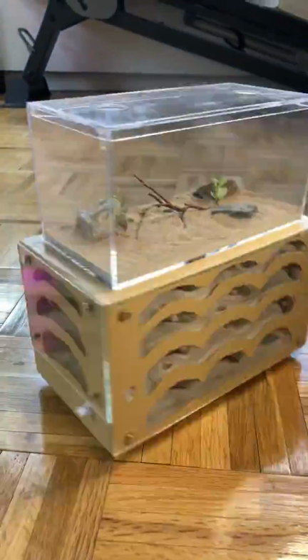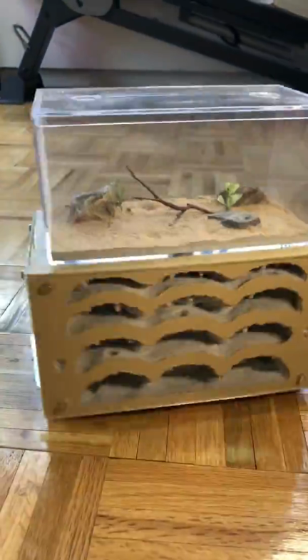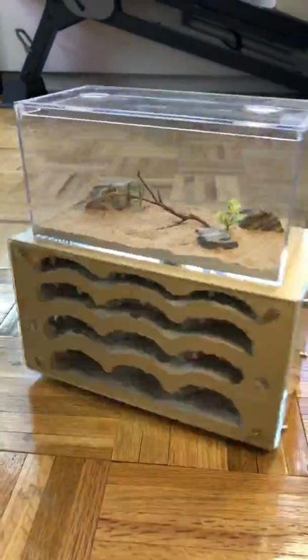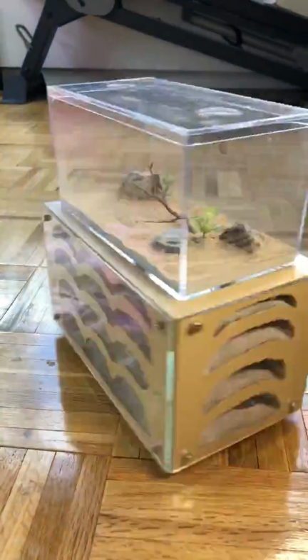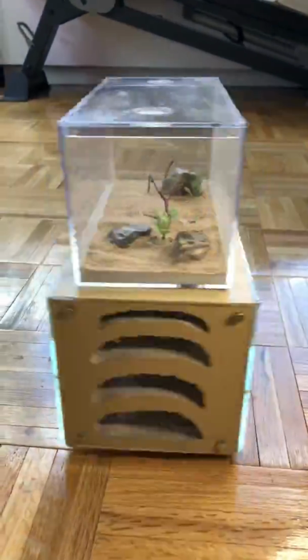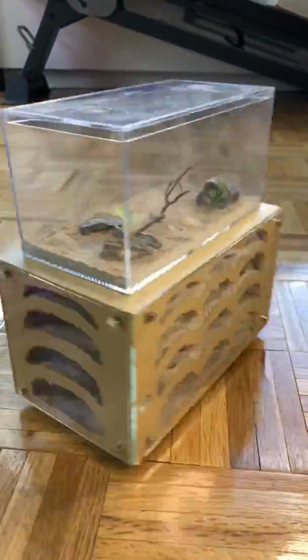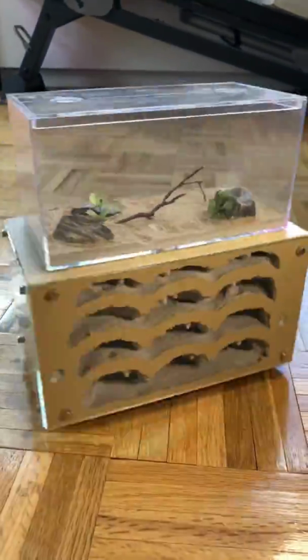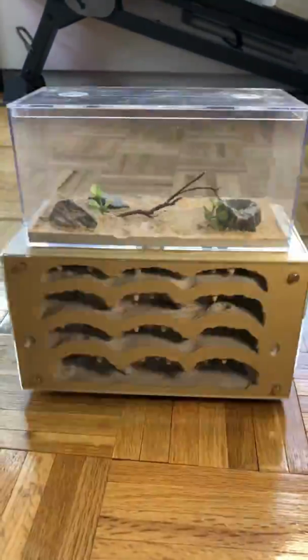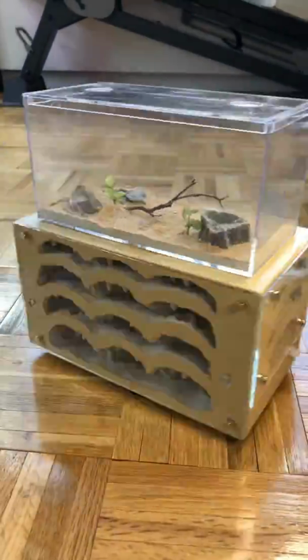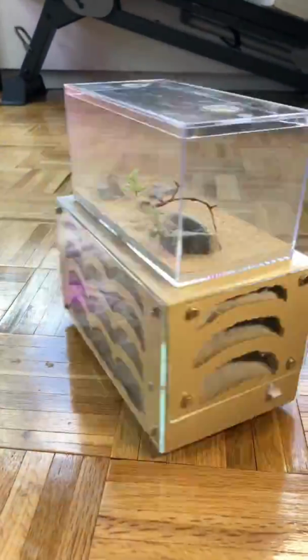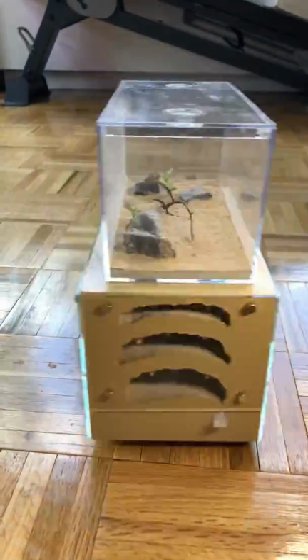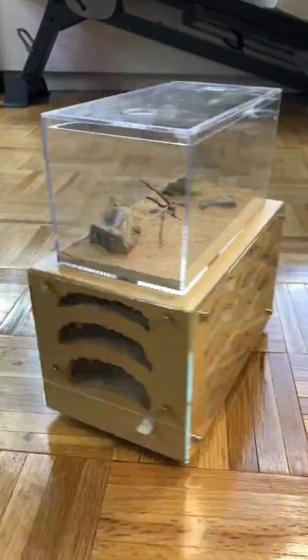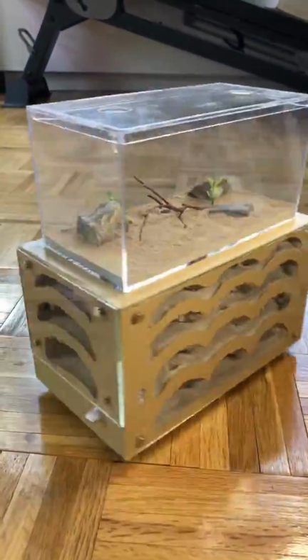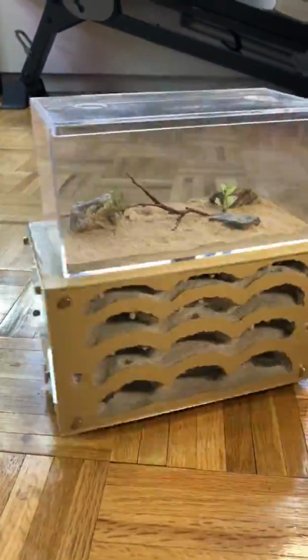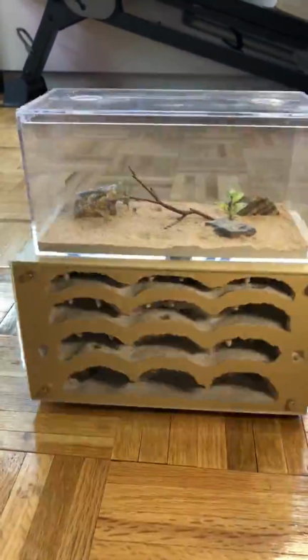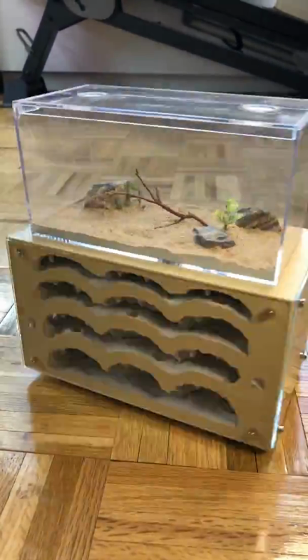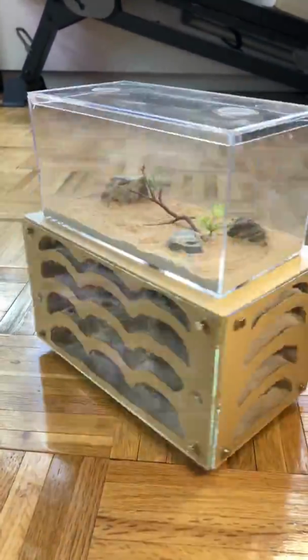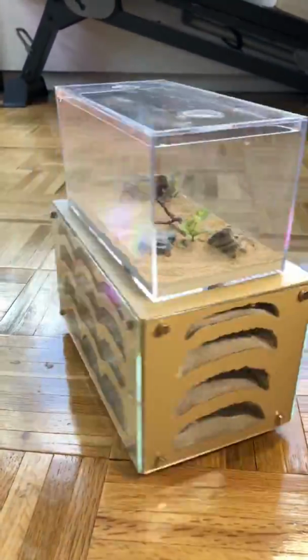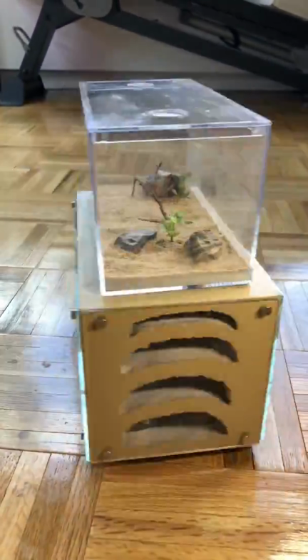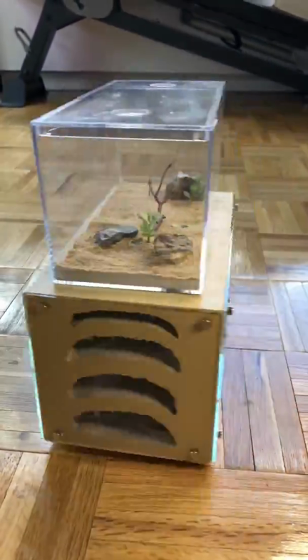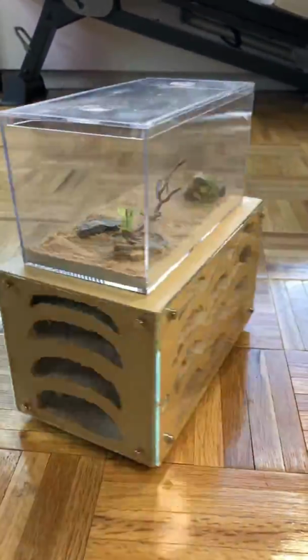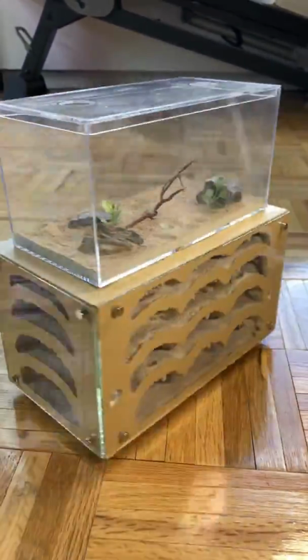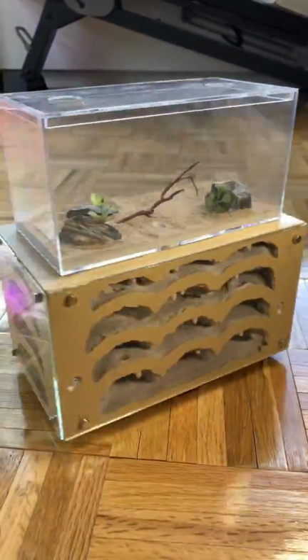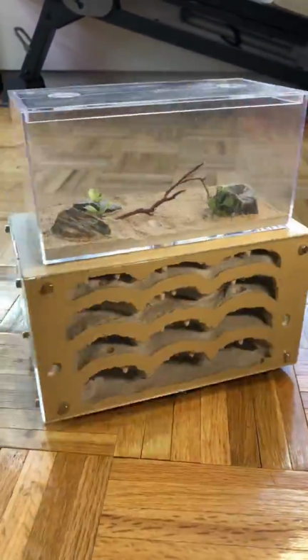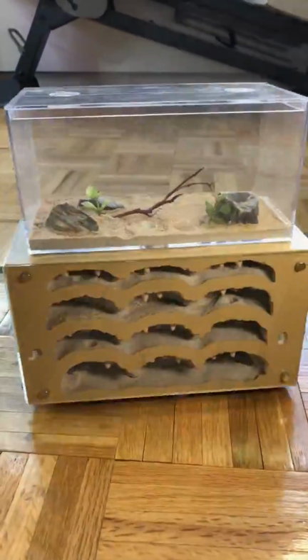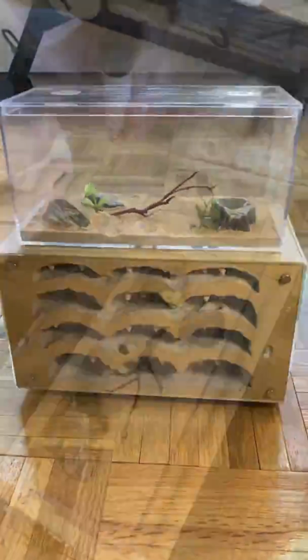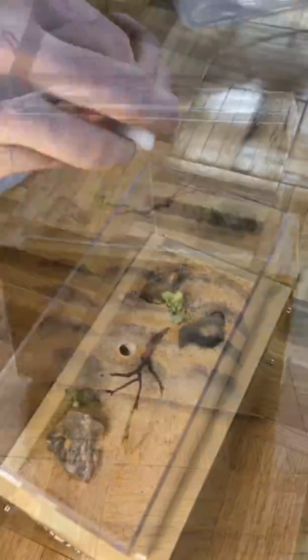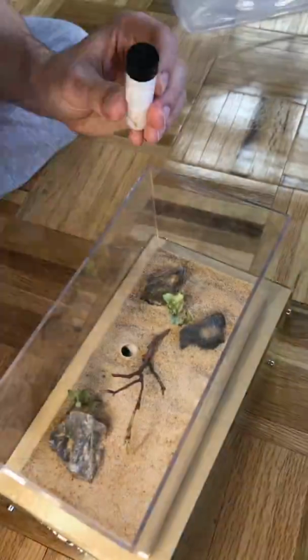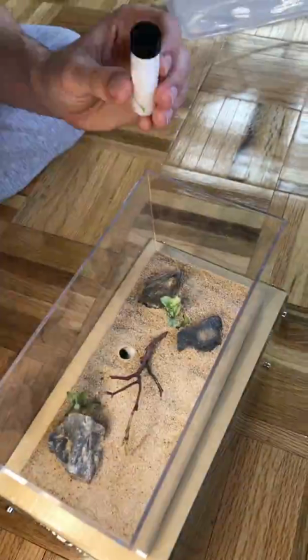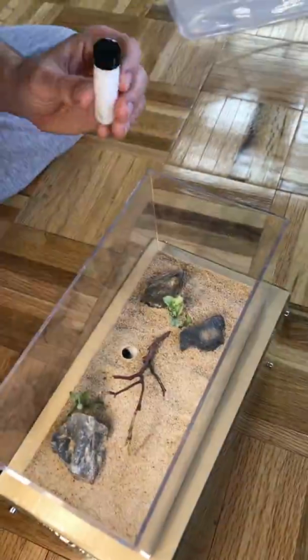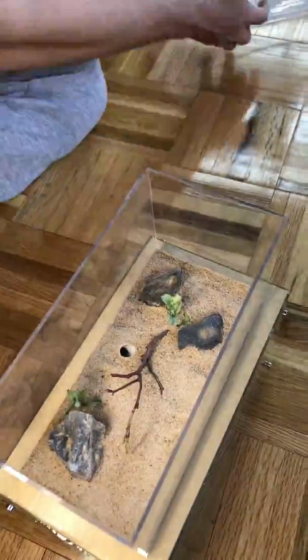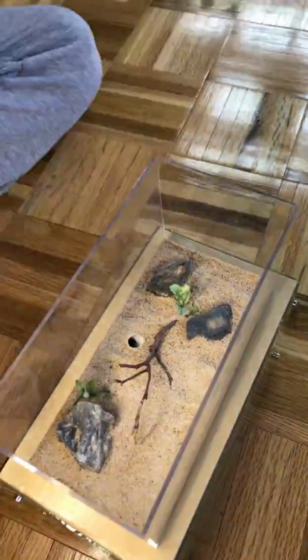This is the nest I got for them. It has four floors, four sides, and it's connected all the way around.